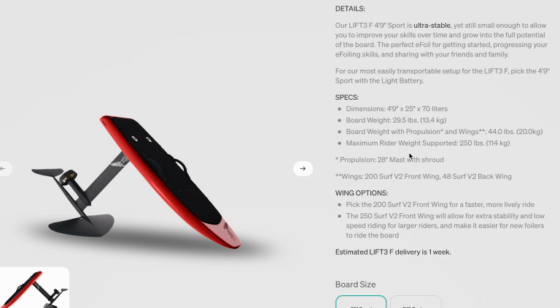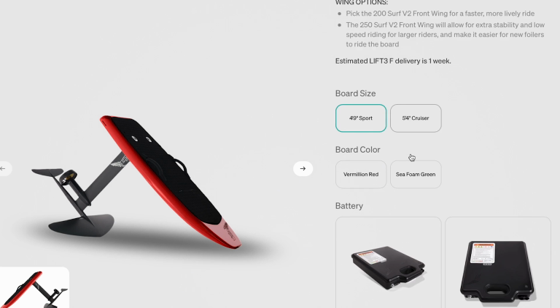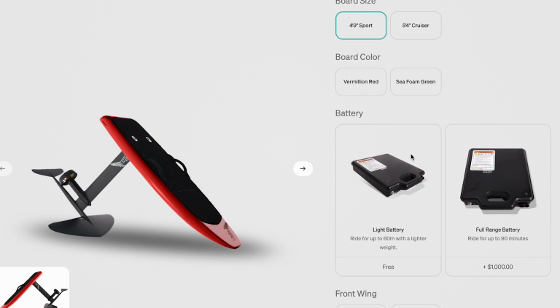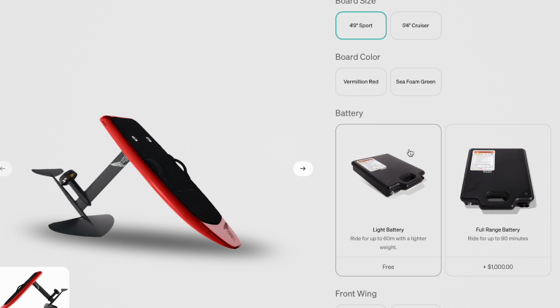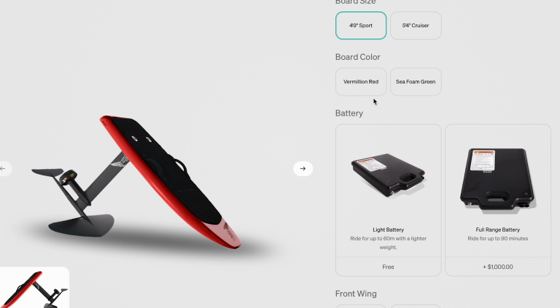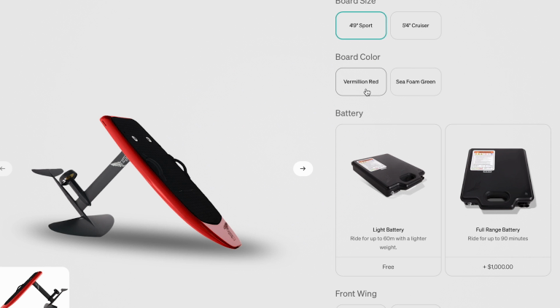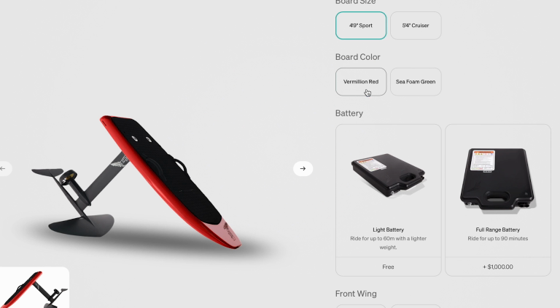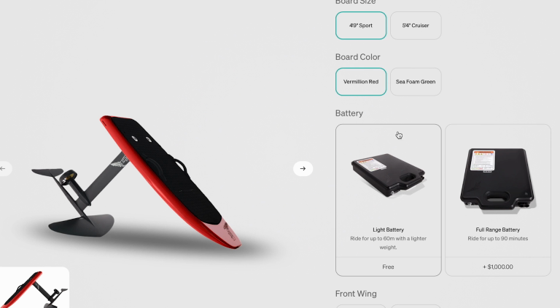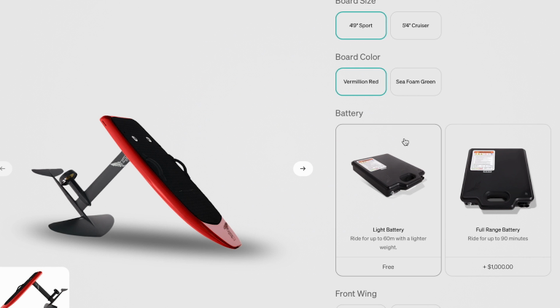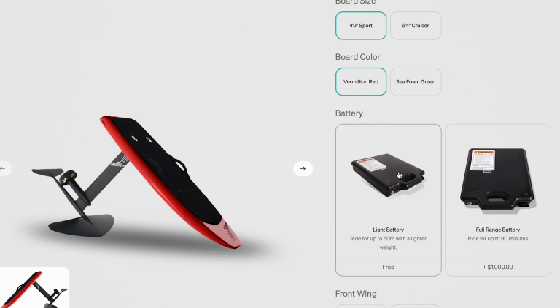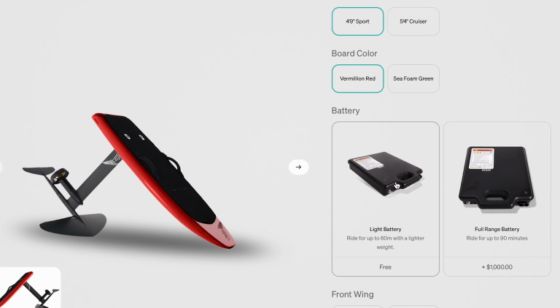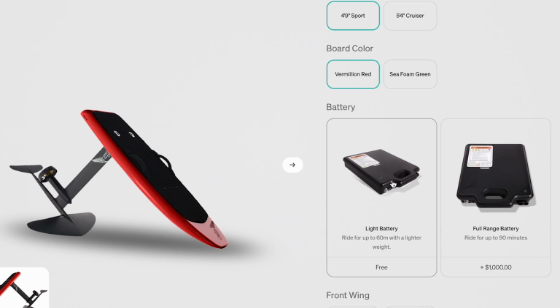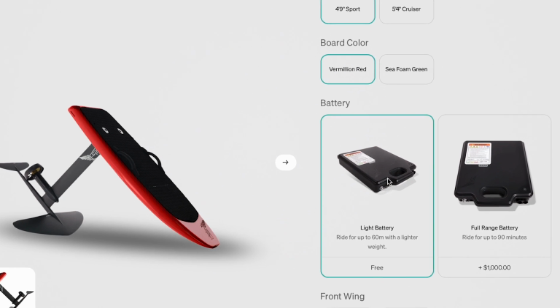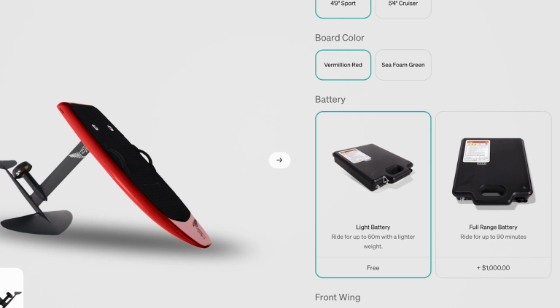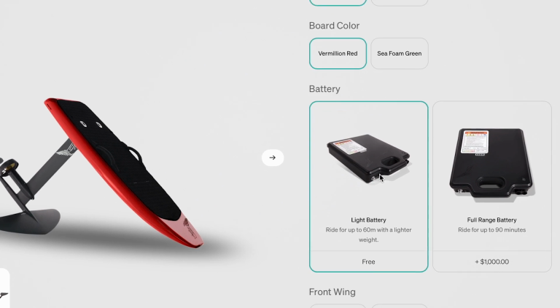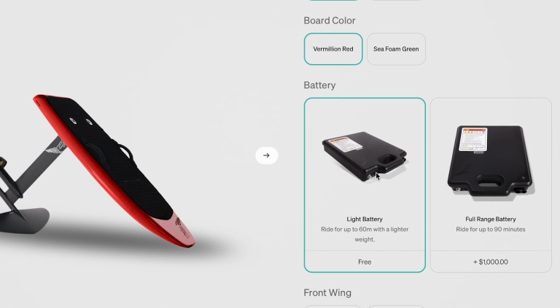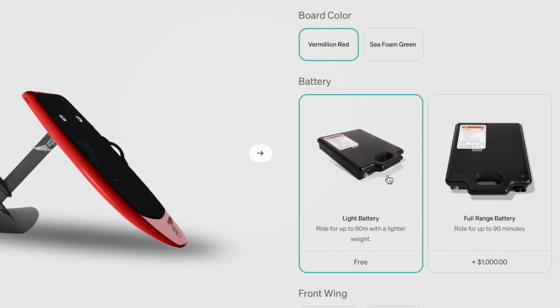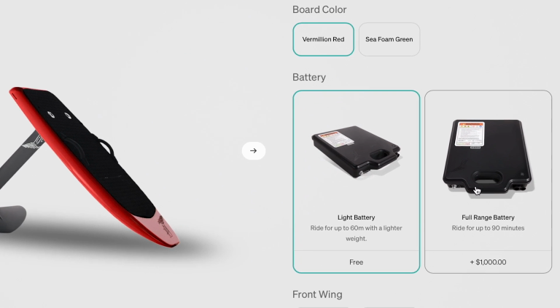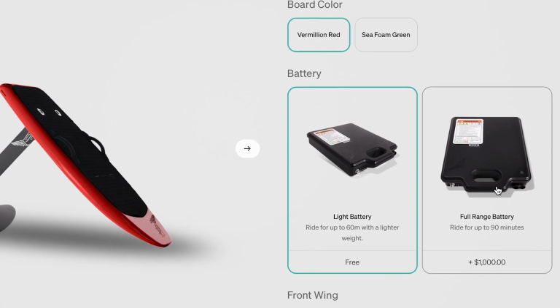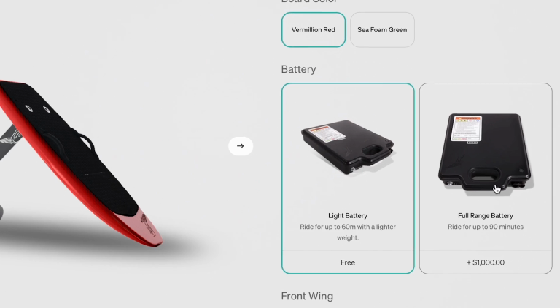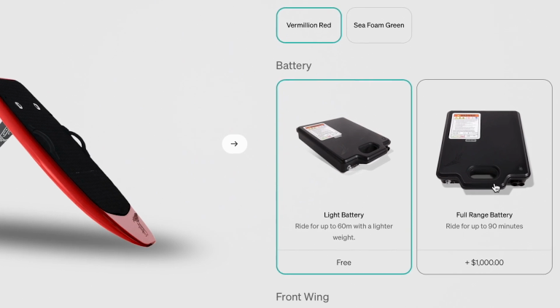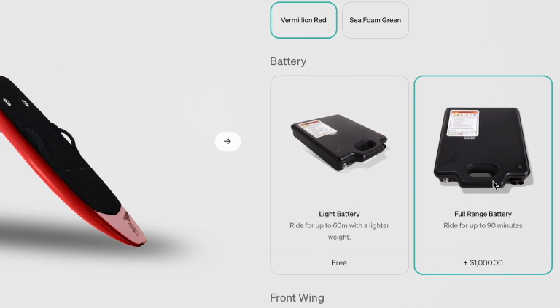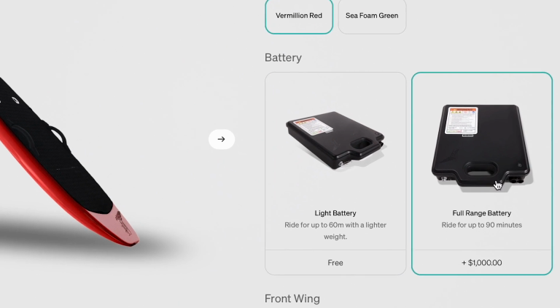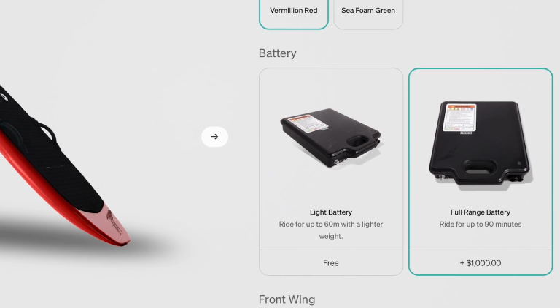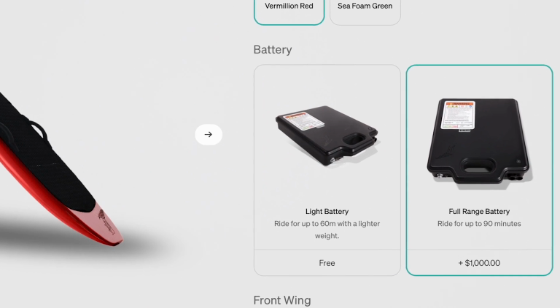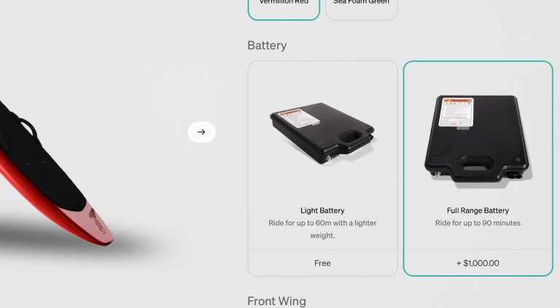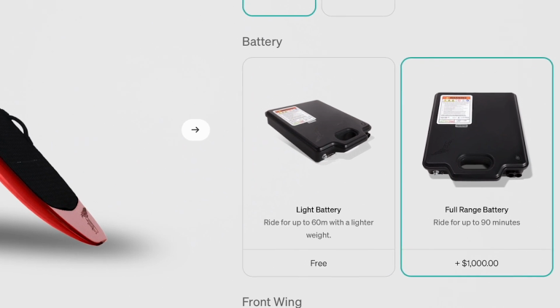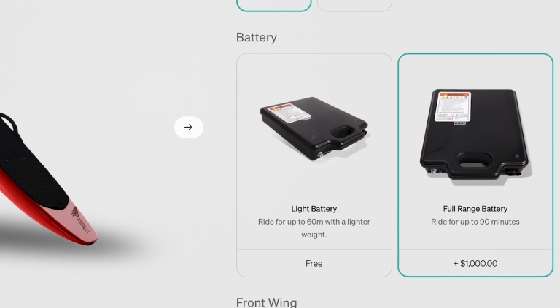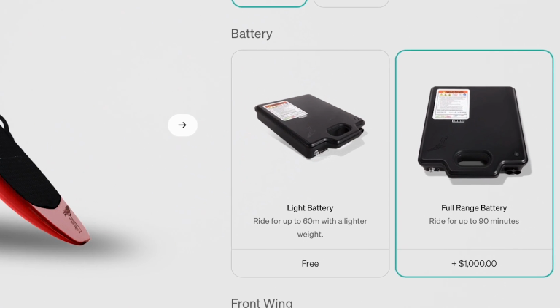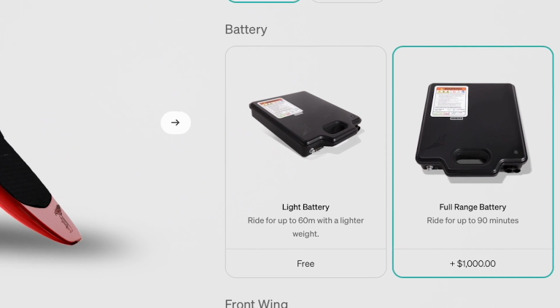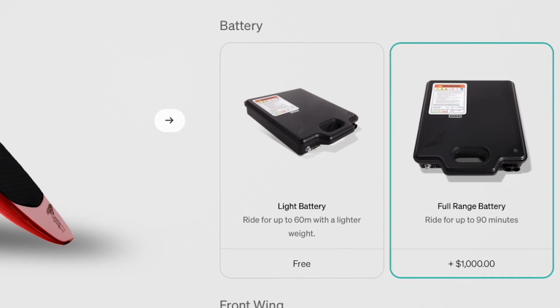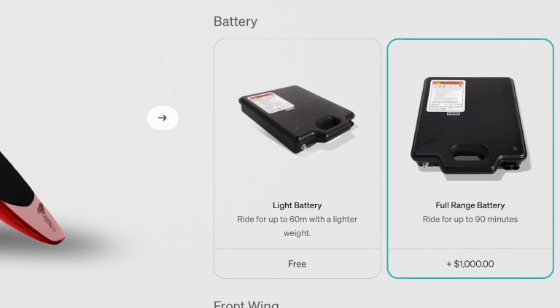When you order an E-Foil, you have the option of choosing the light battery that's included or upgrading to a full-range battery for an extra $1,000.